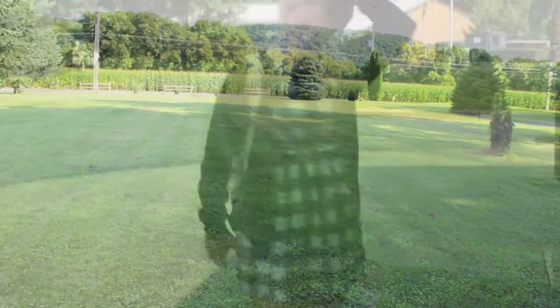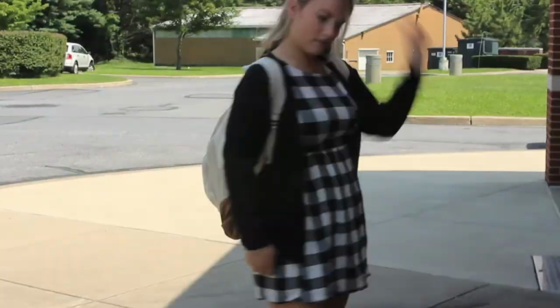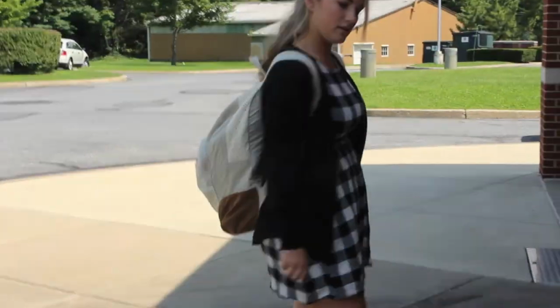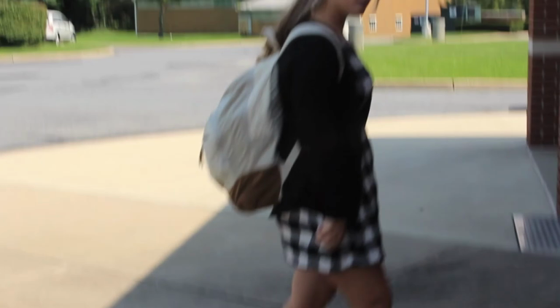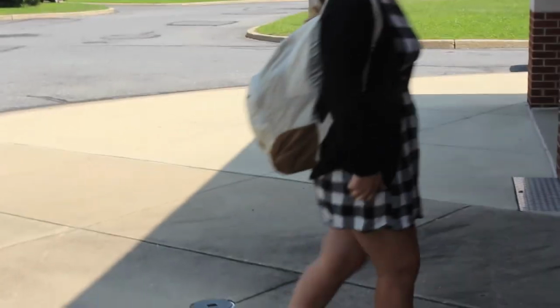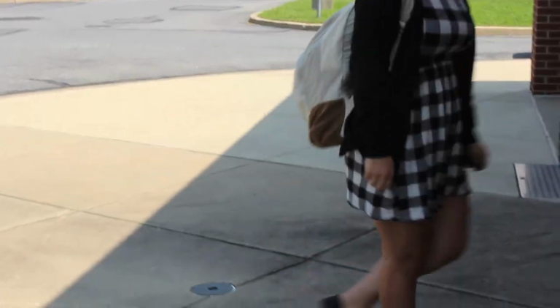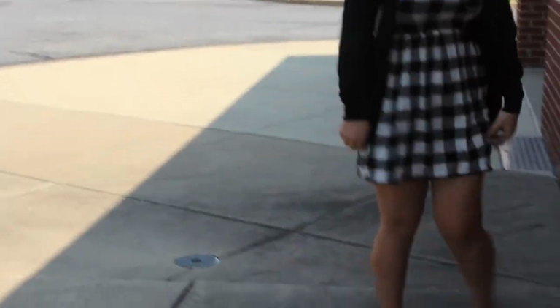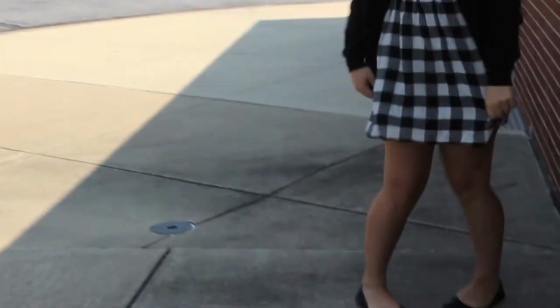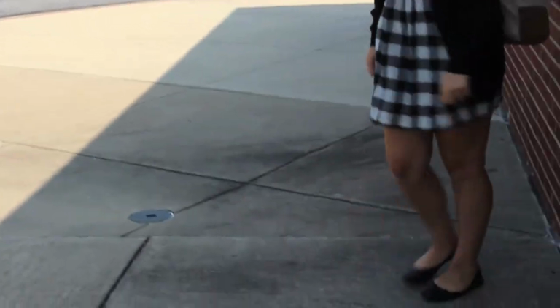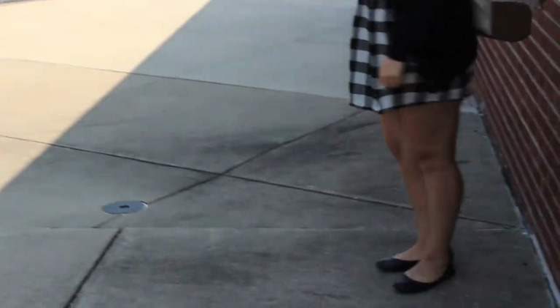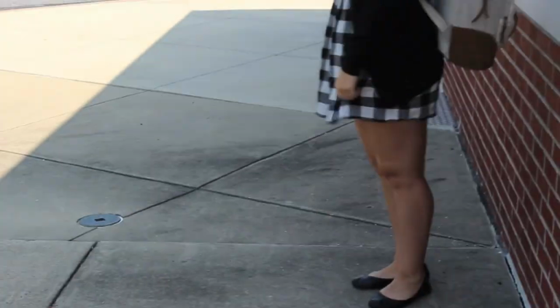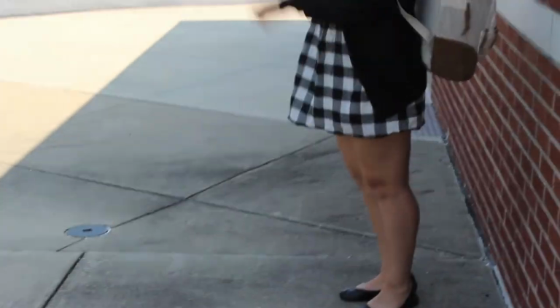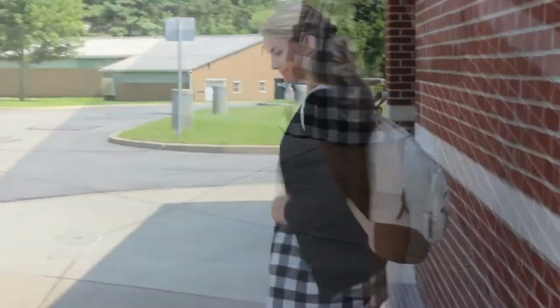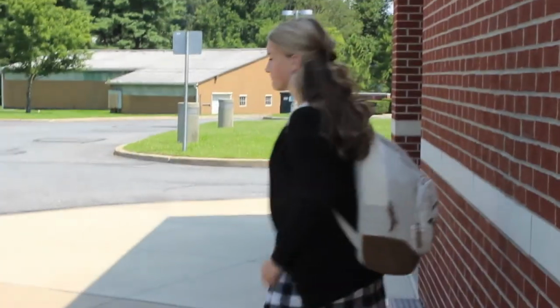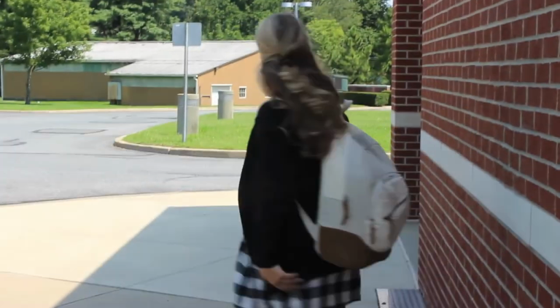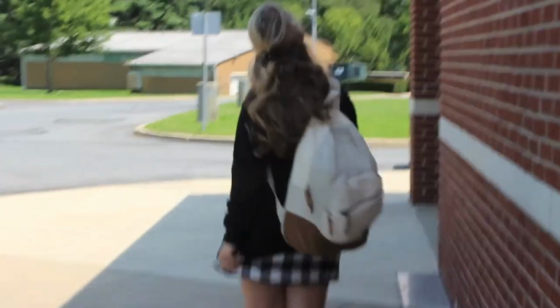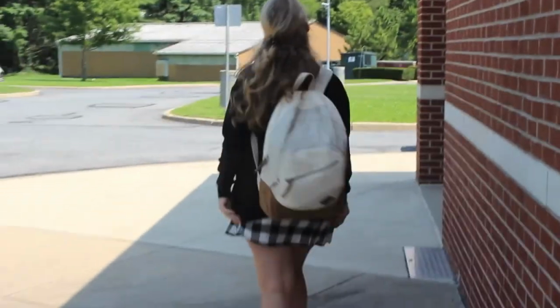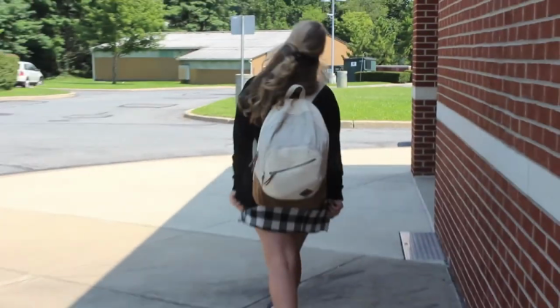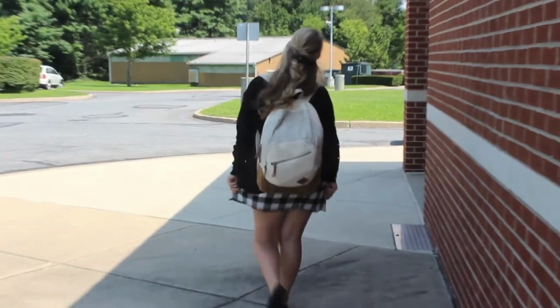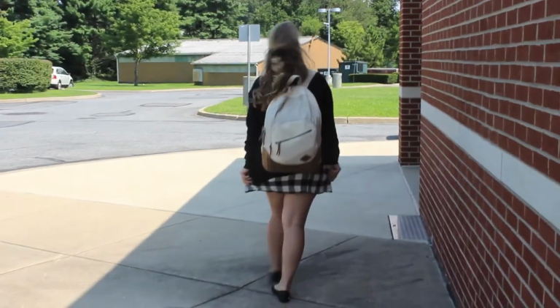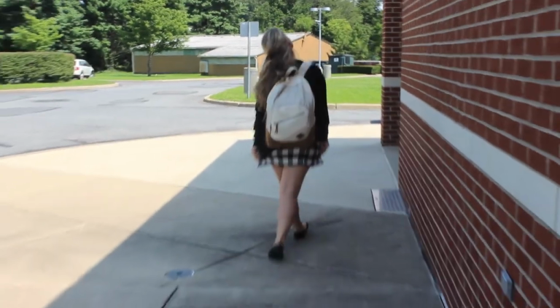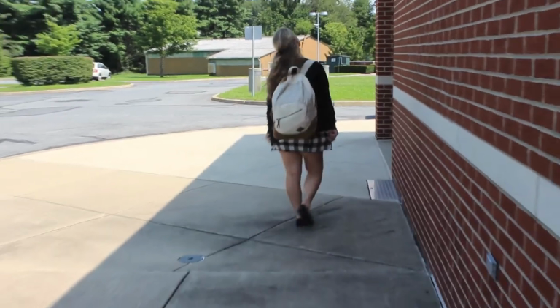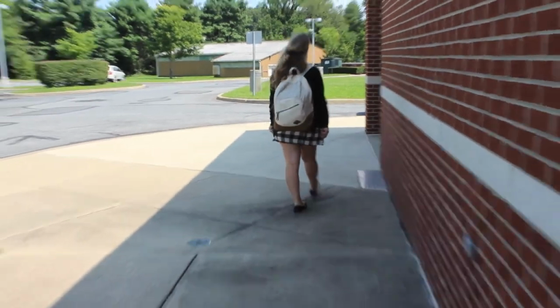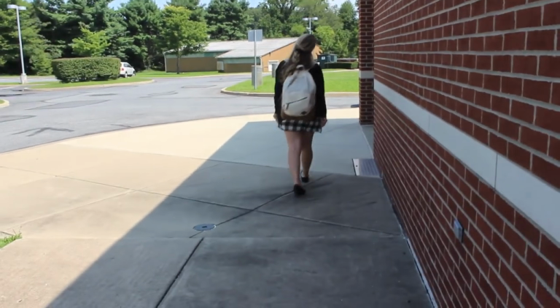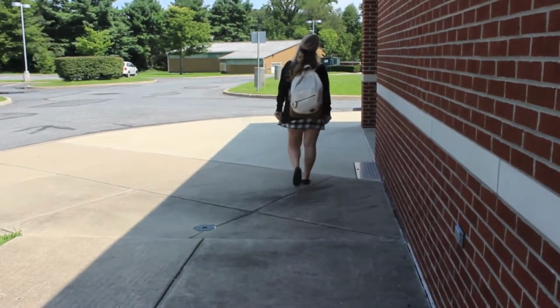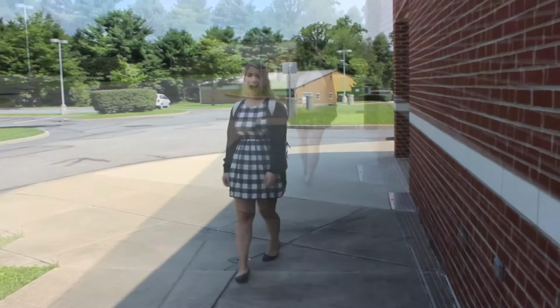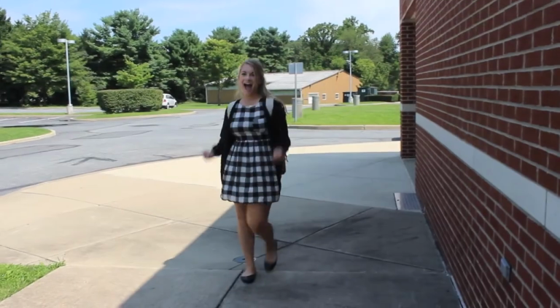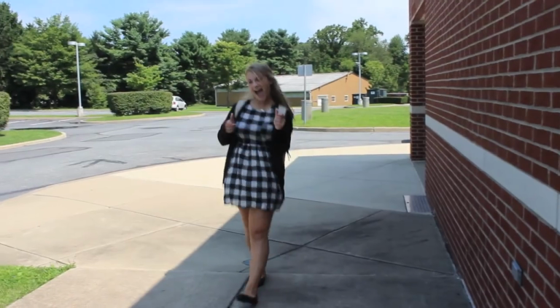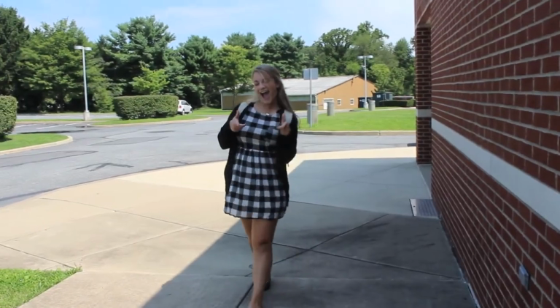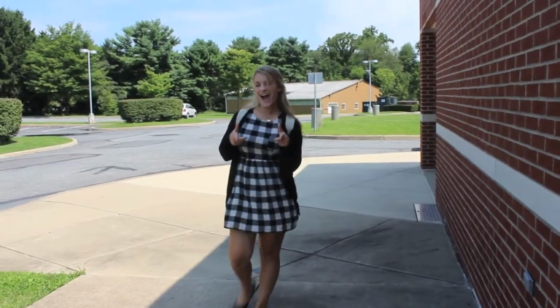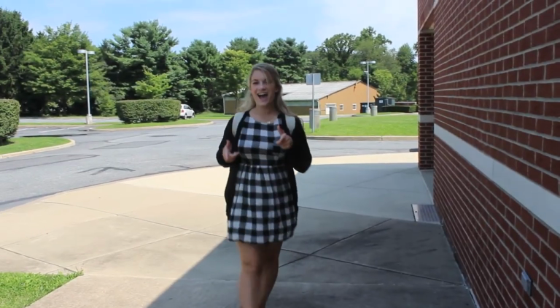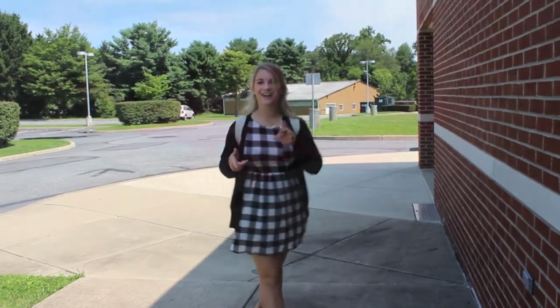I figured if you want something a little bit more comfy, a cardigan is the perfect thing to throw on. I got this one on sale at Zara for only $20.